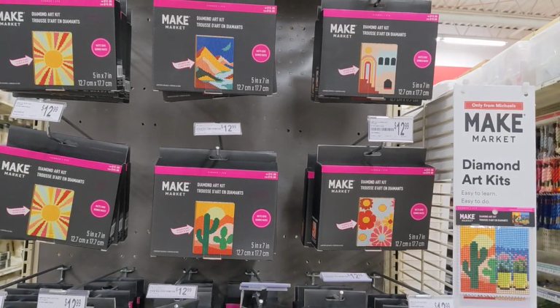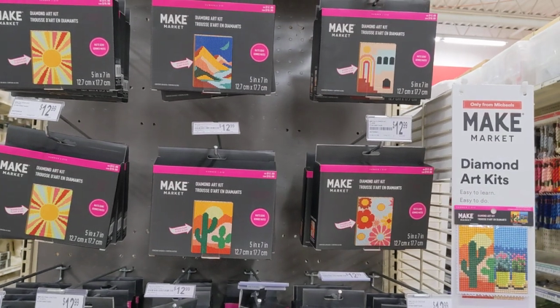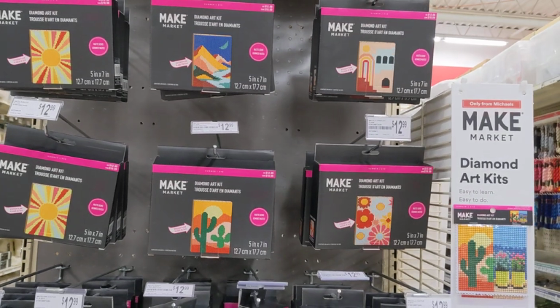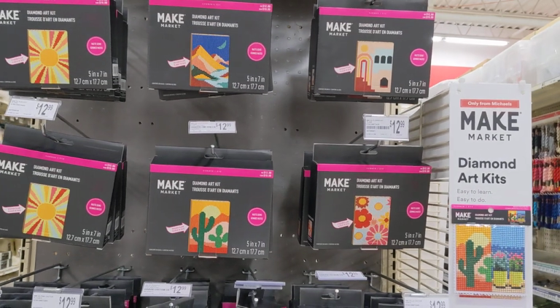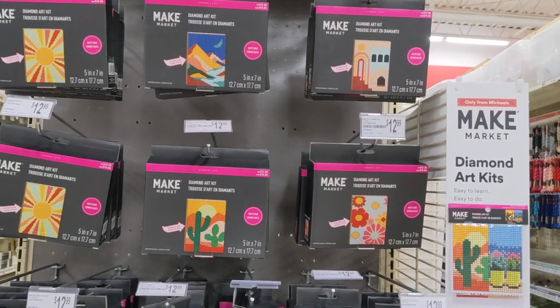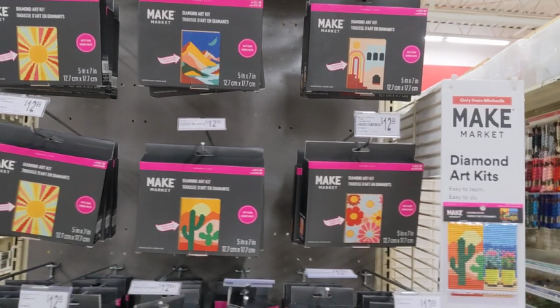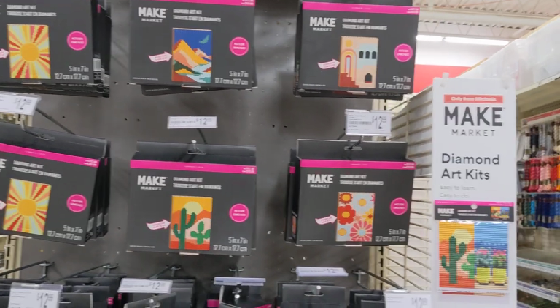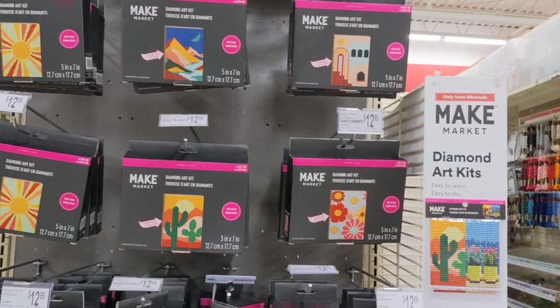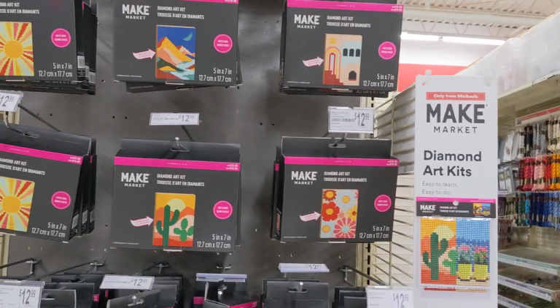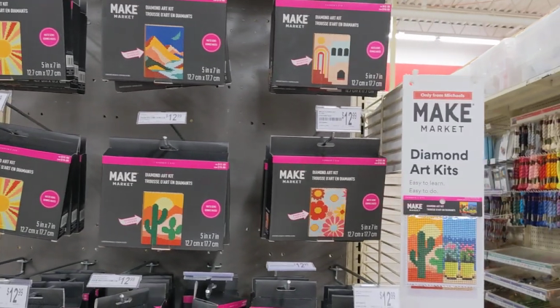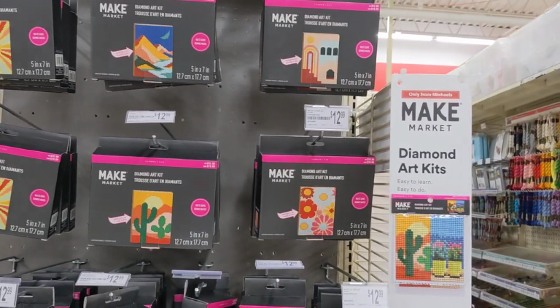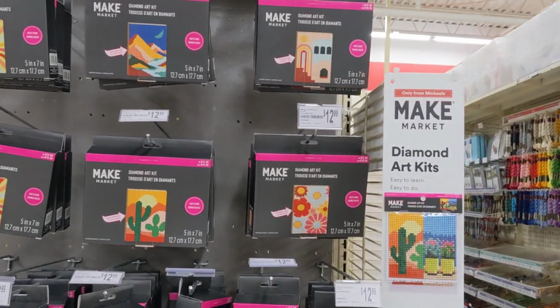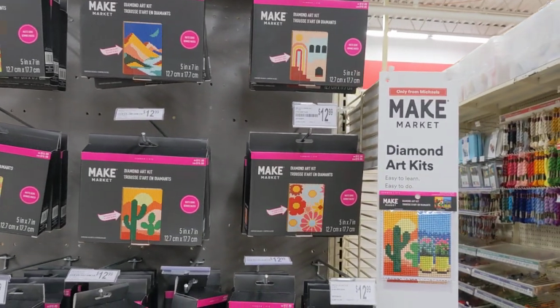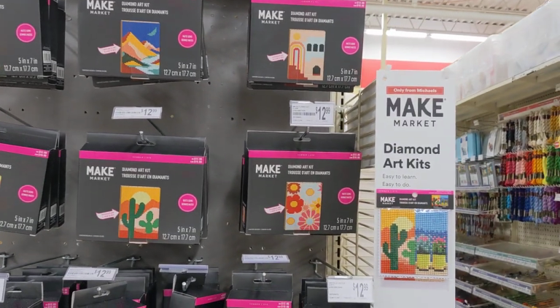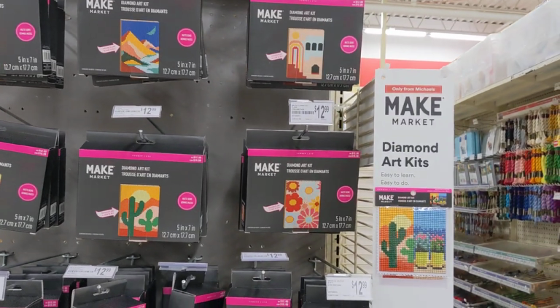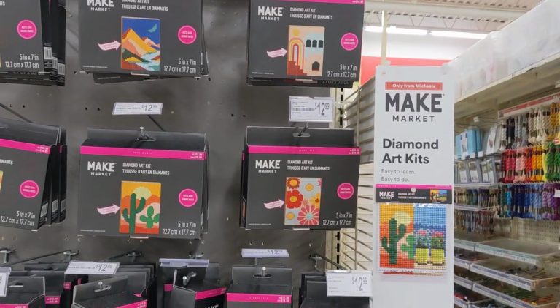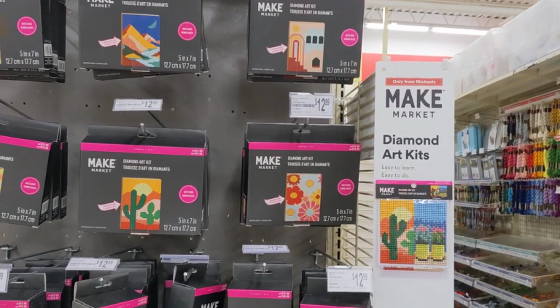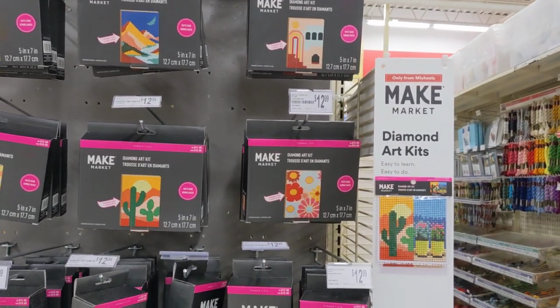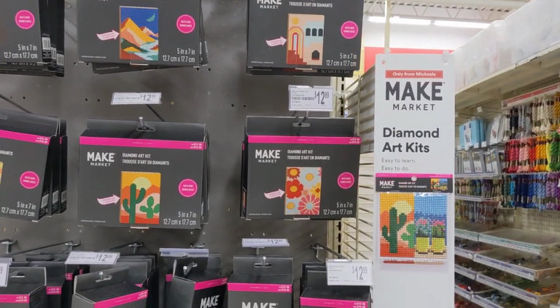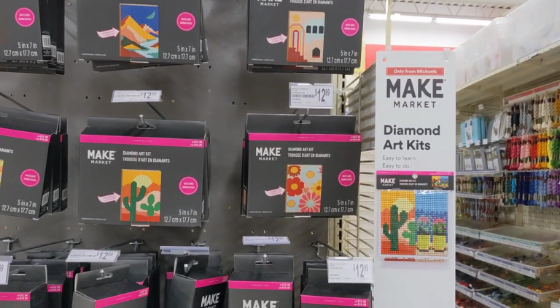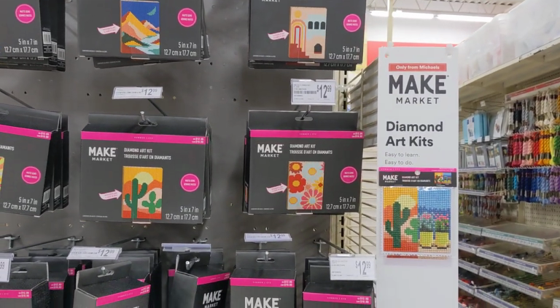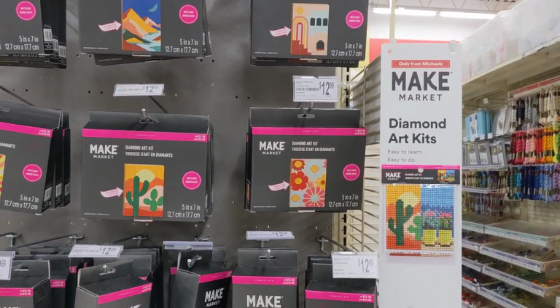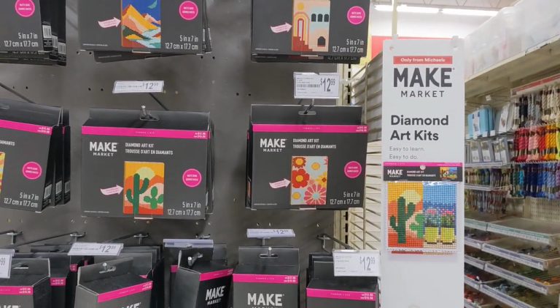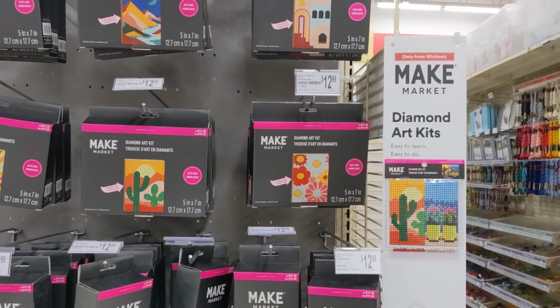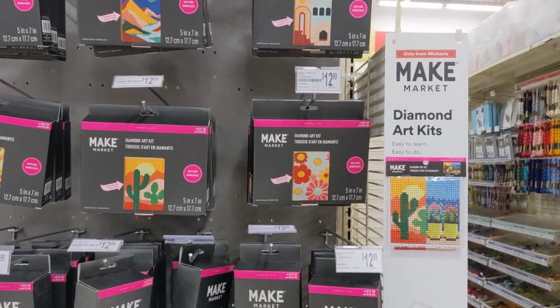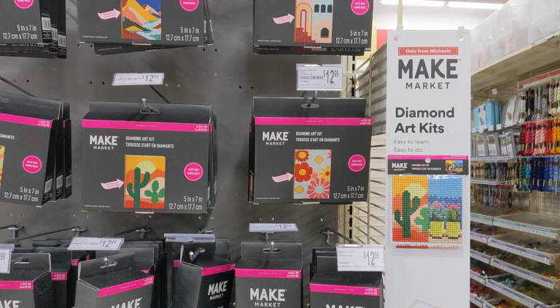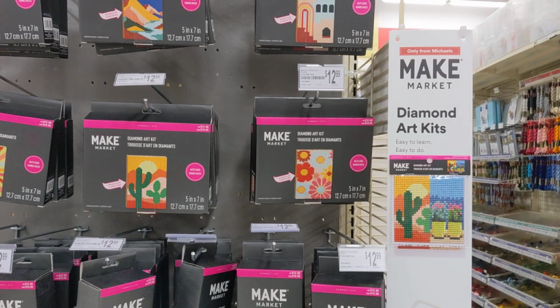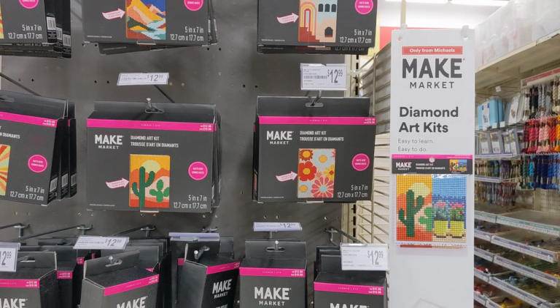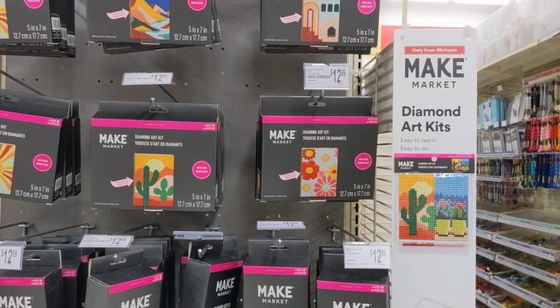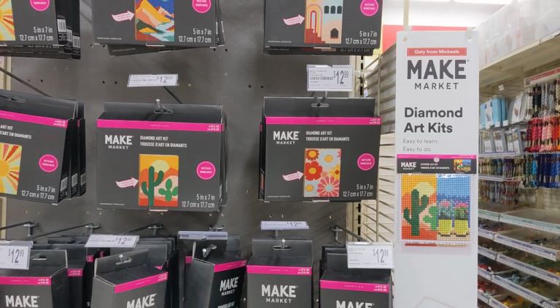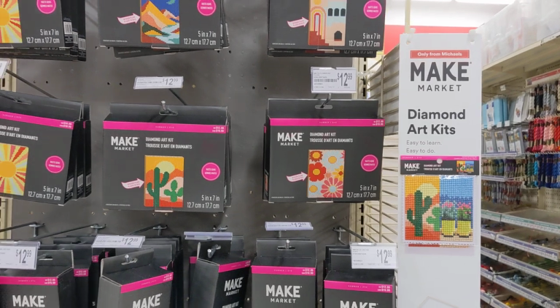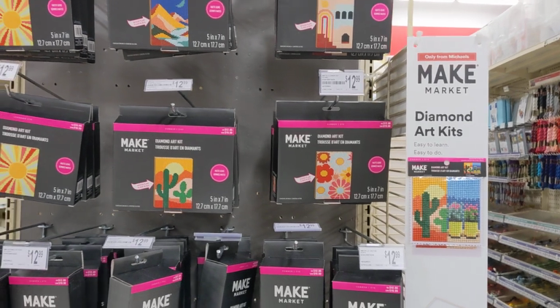Hello, my name is Natalie, welcome to my channel Diamond Painting by Nat, and I'm at Michael's now, and guess what I see?